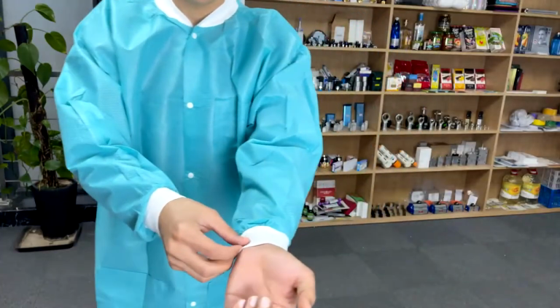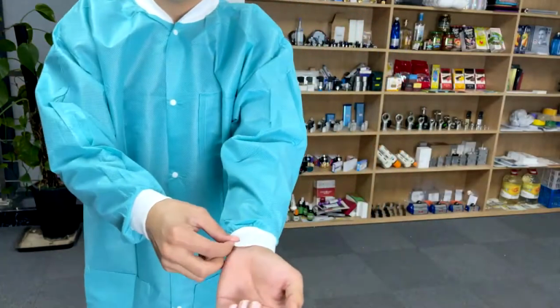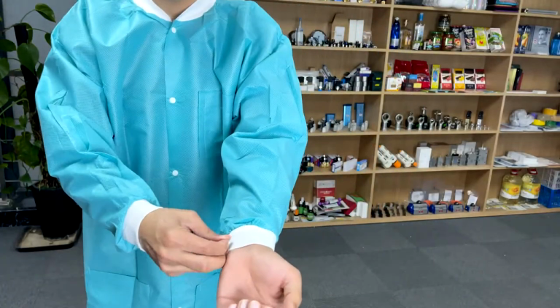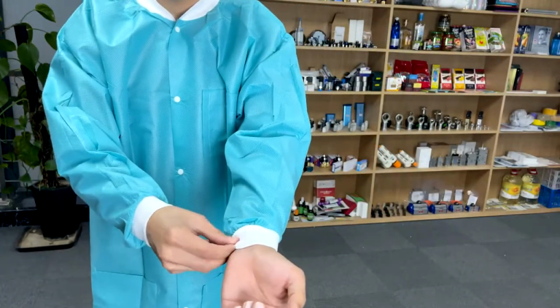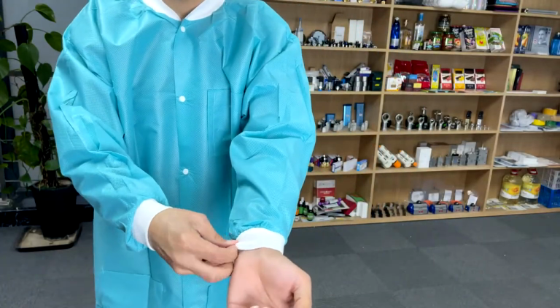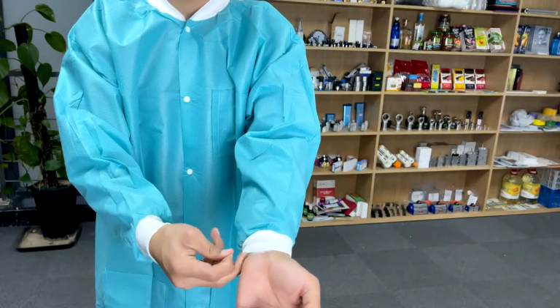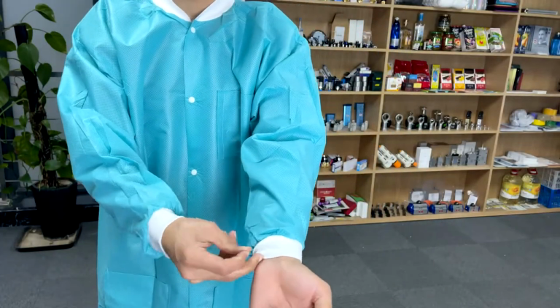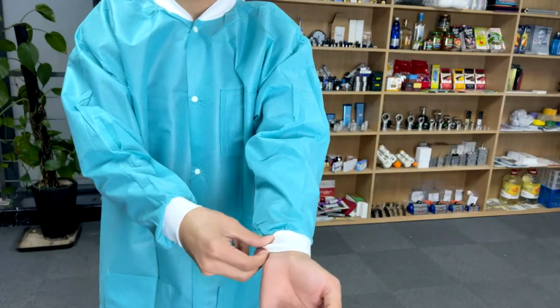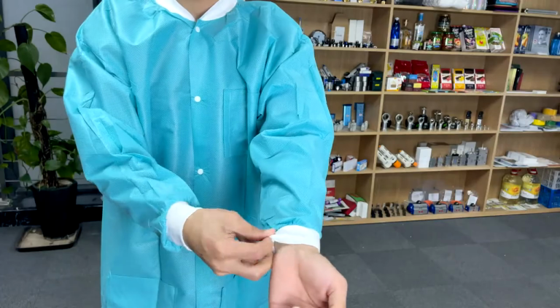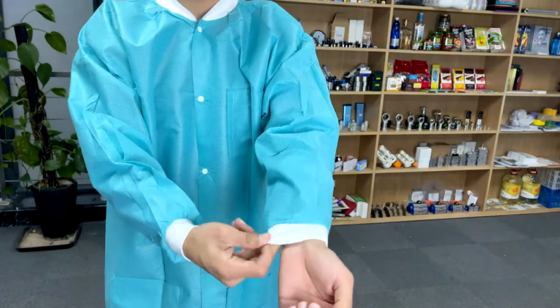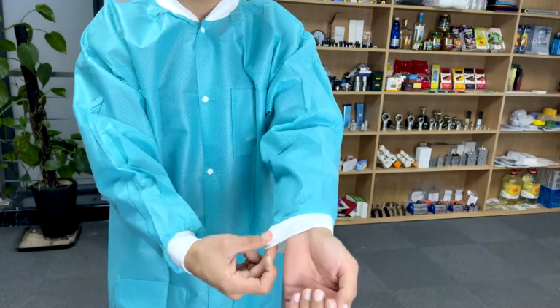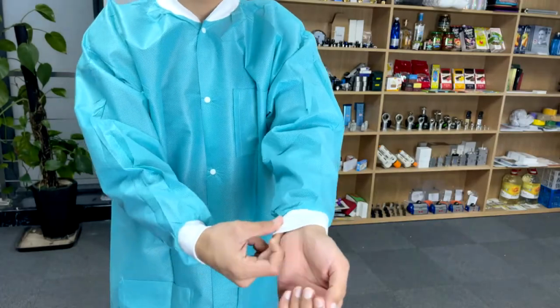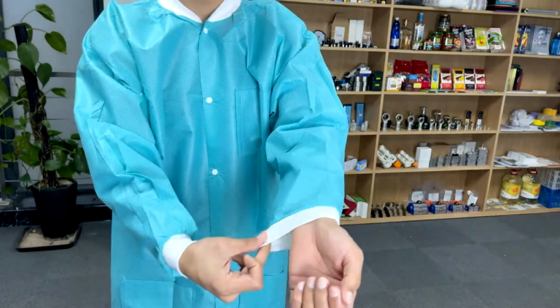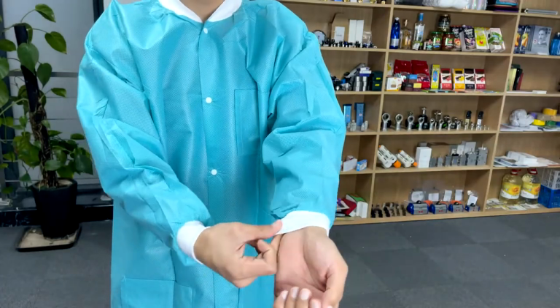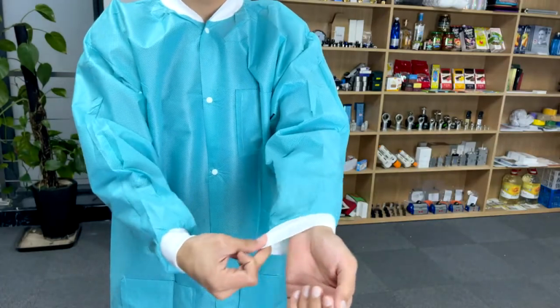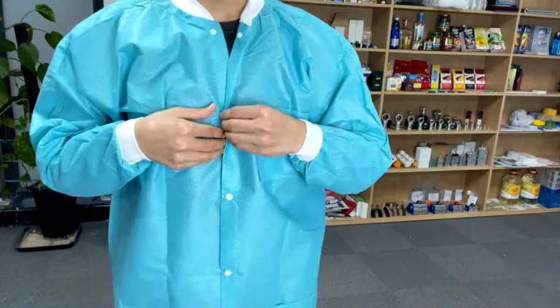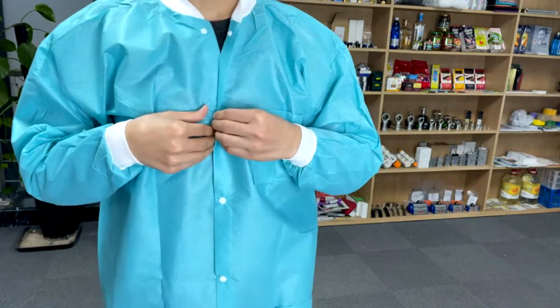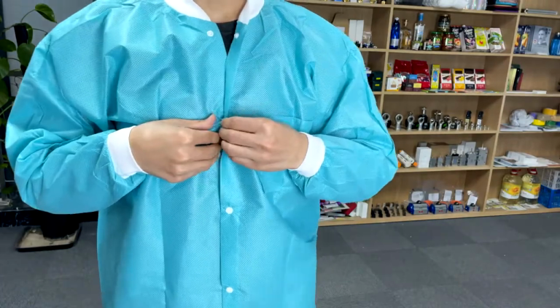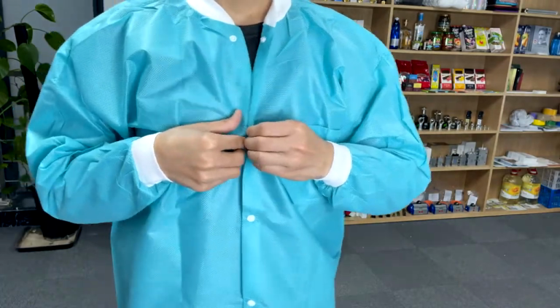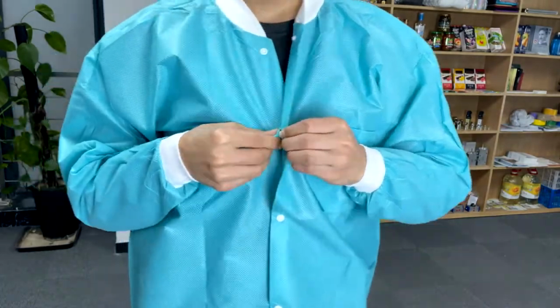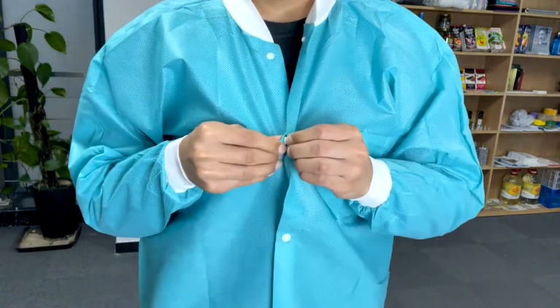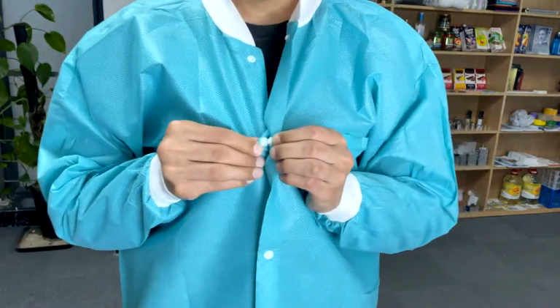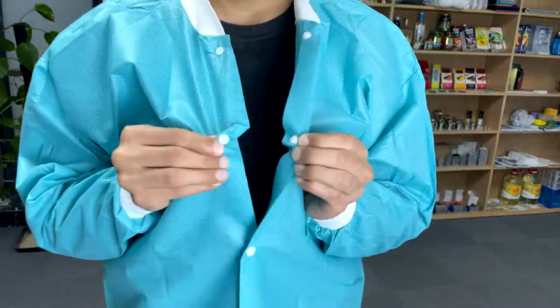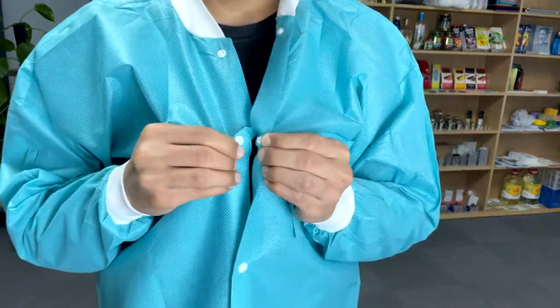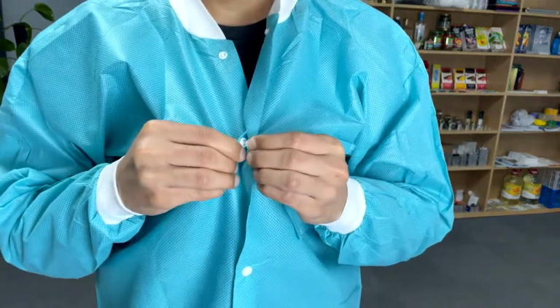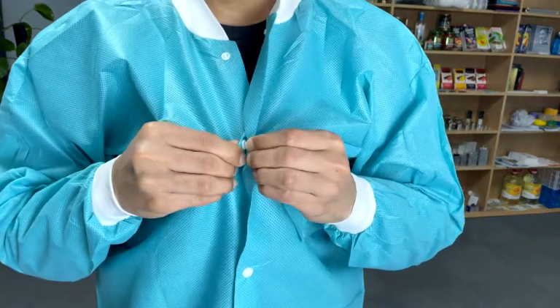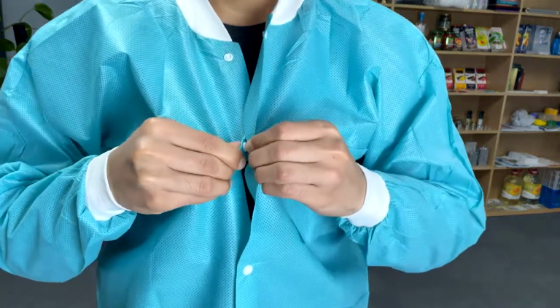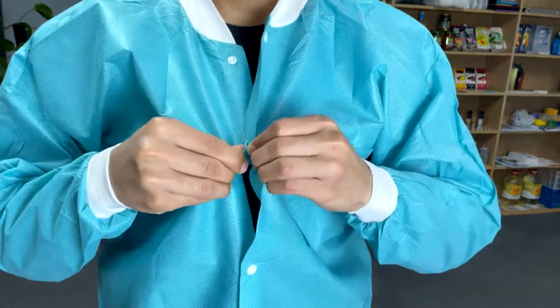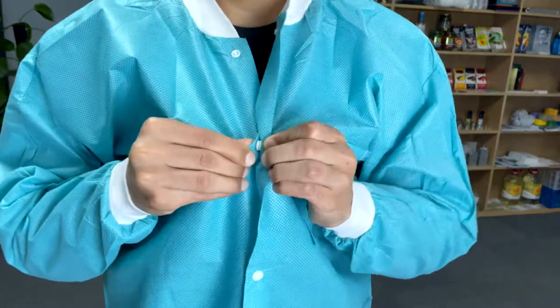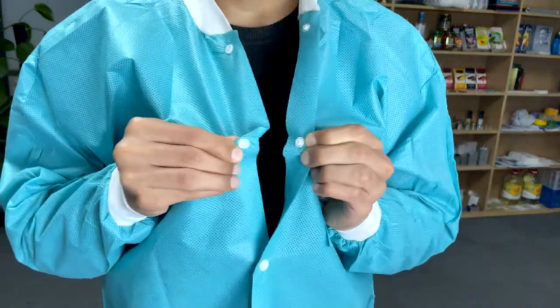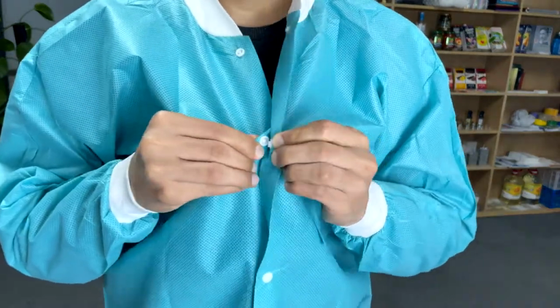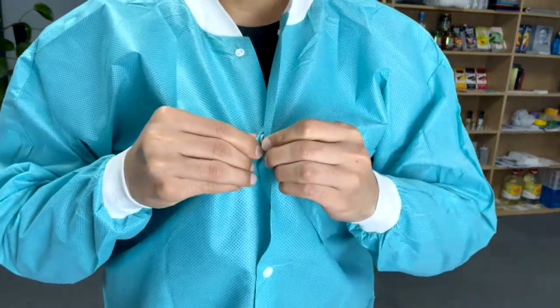Knit wrist cuffs provide a comfortable and secure fit. Front snap closure makes it easy to take off and put on.